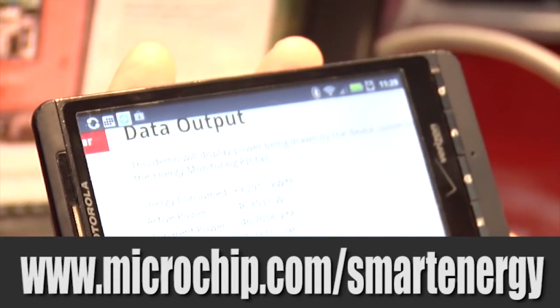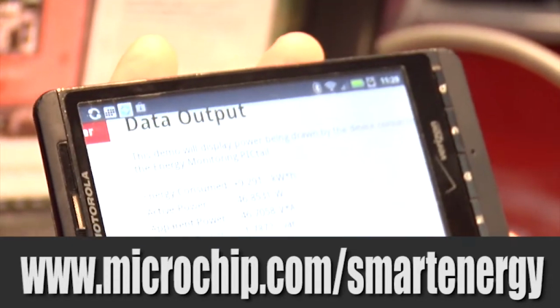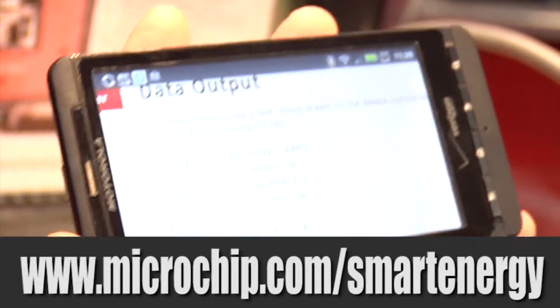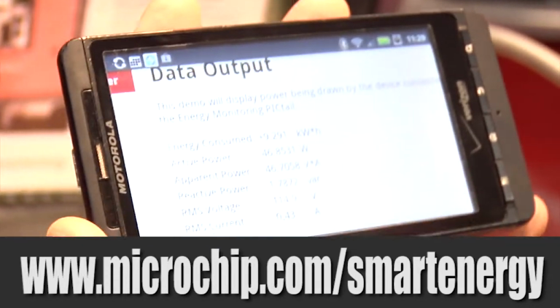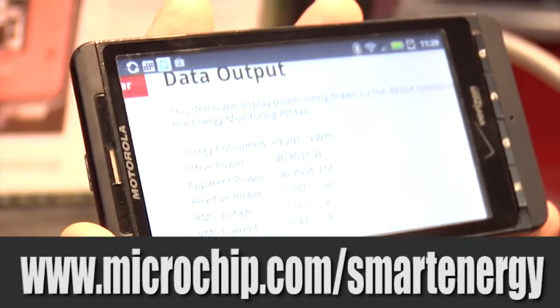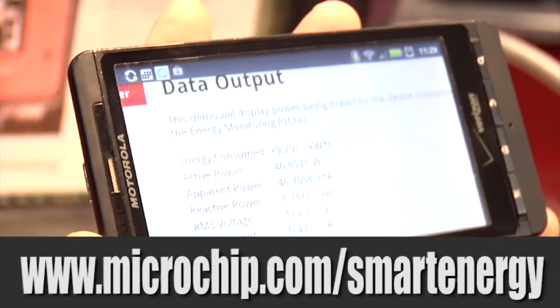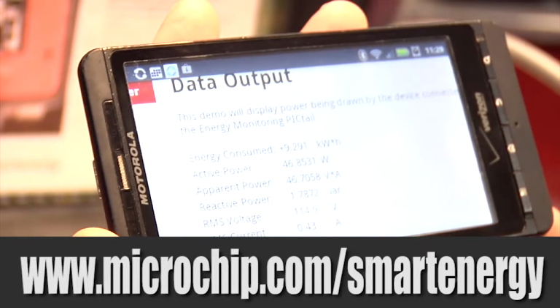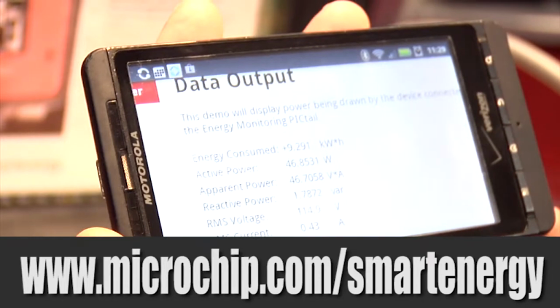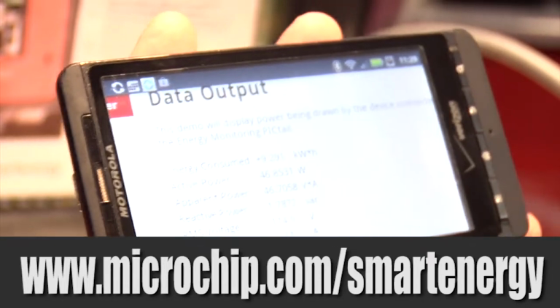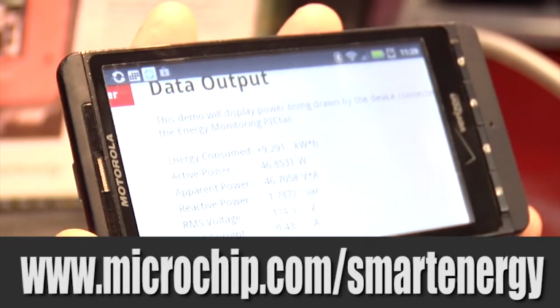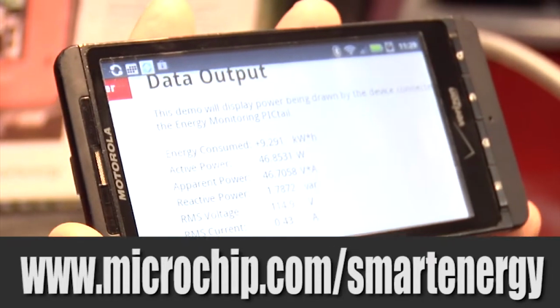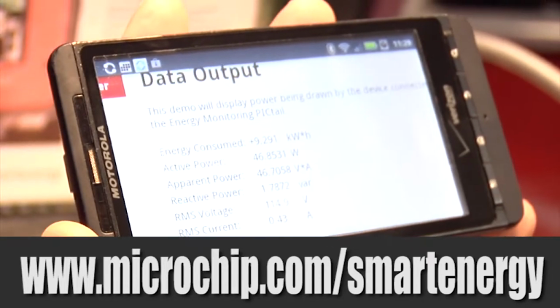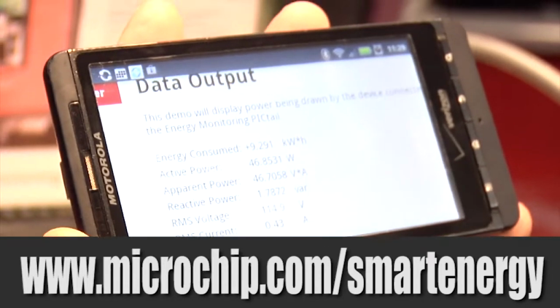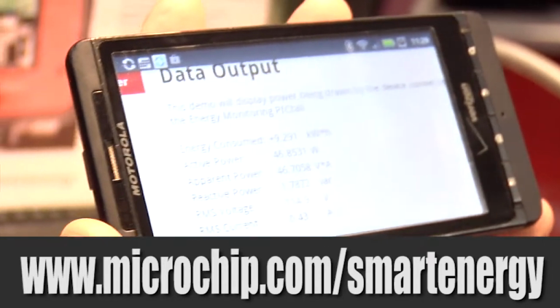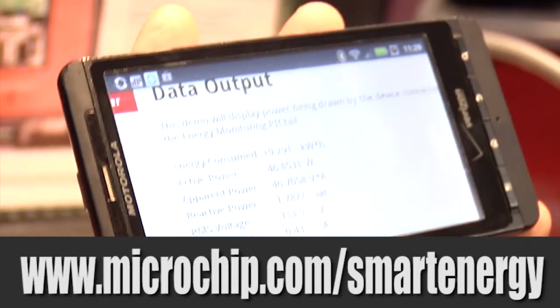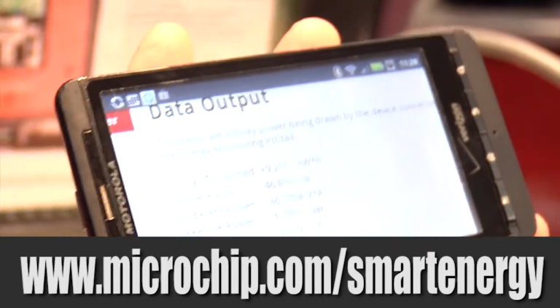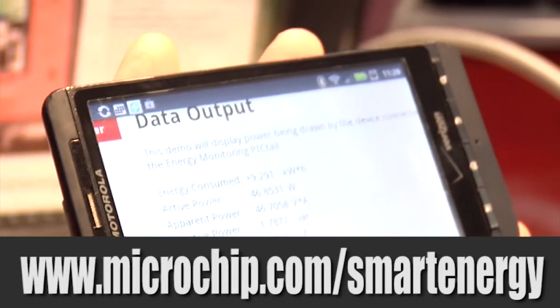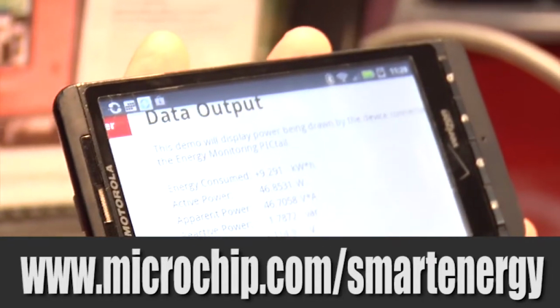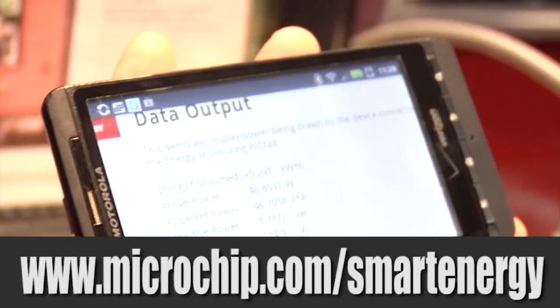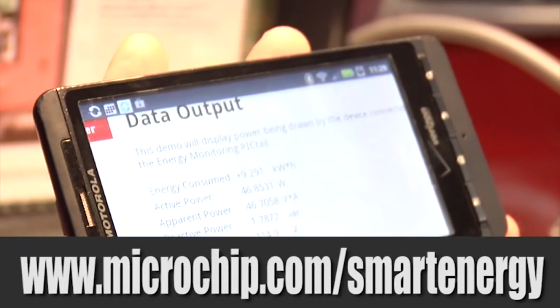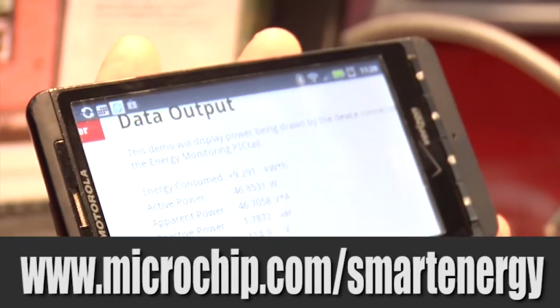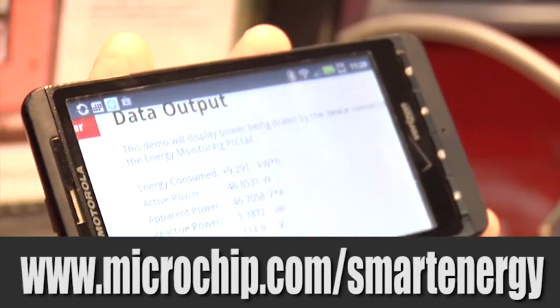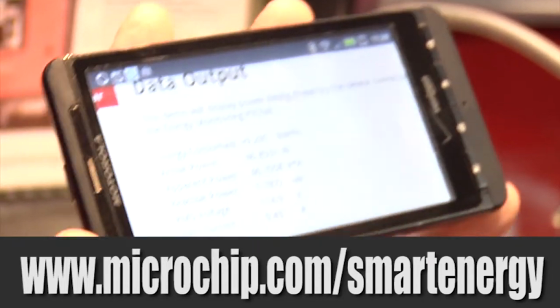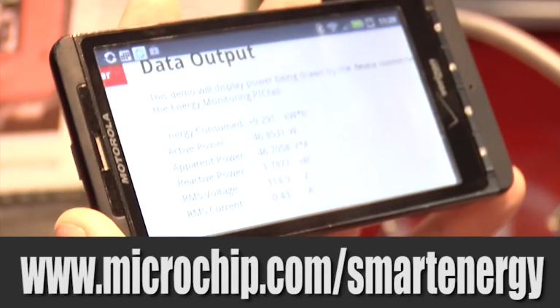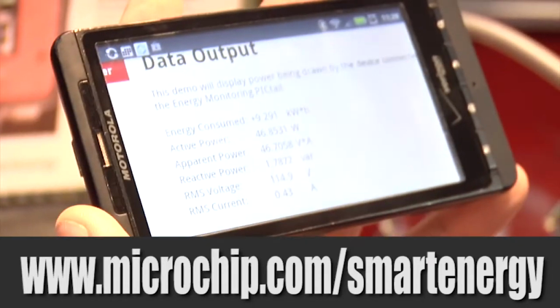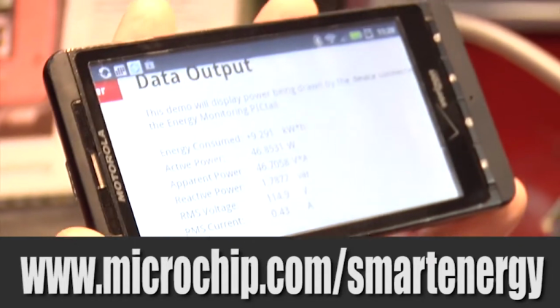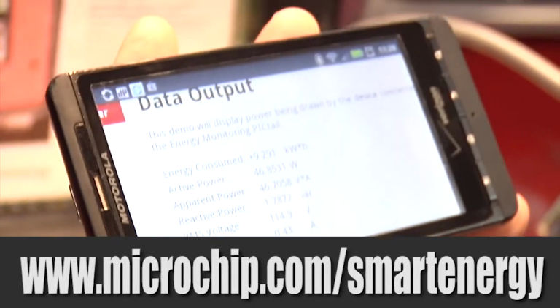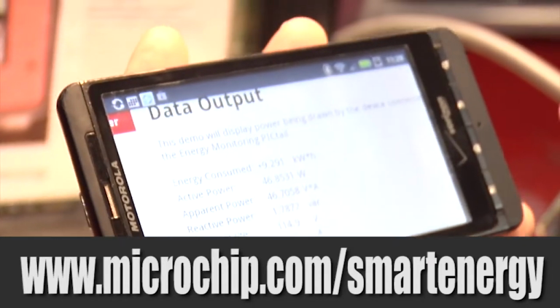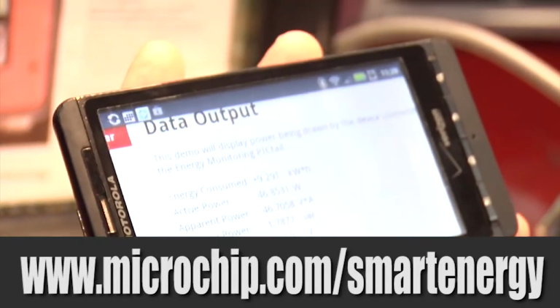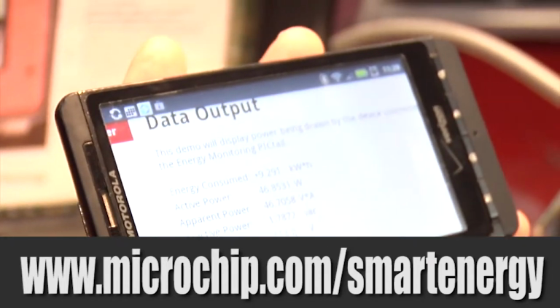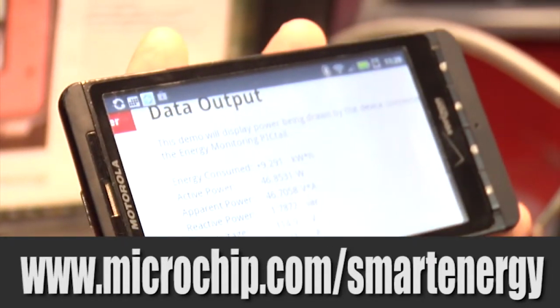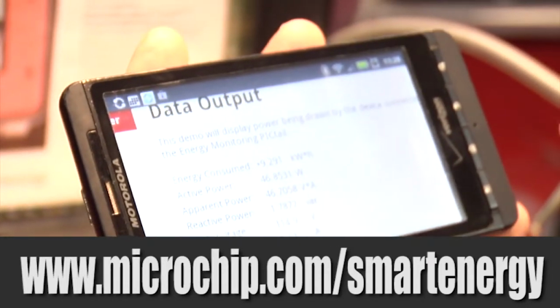This could be in your home, this could be an industrial application, or a remote site application.